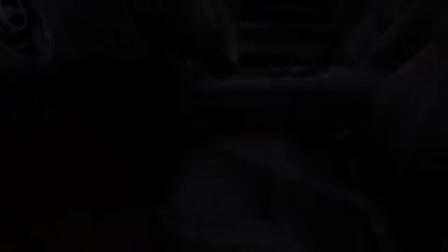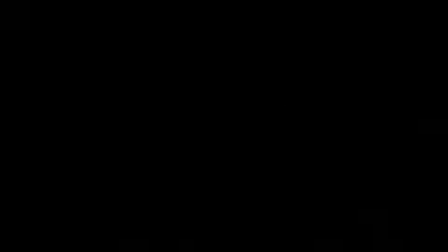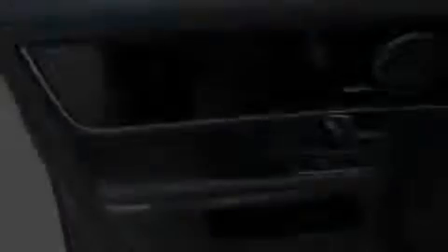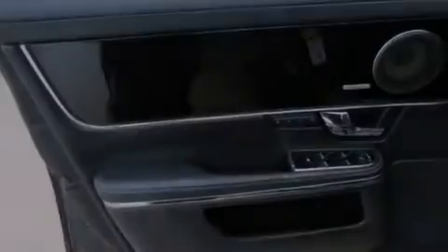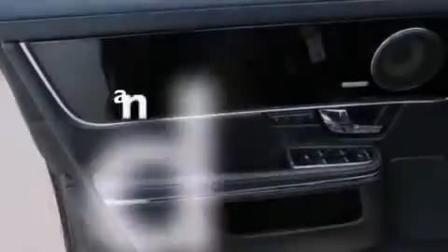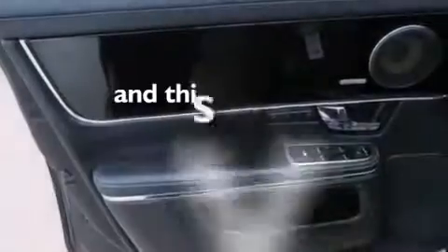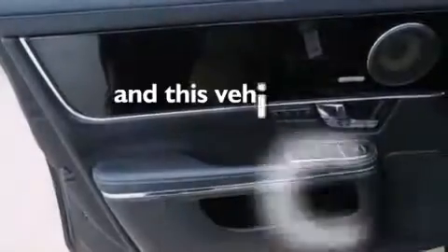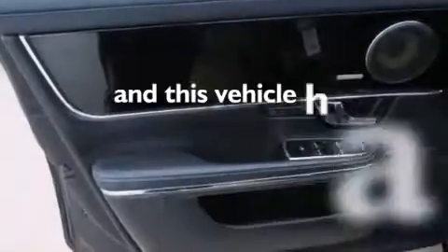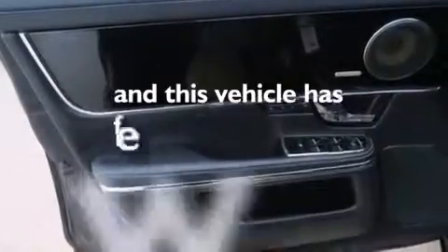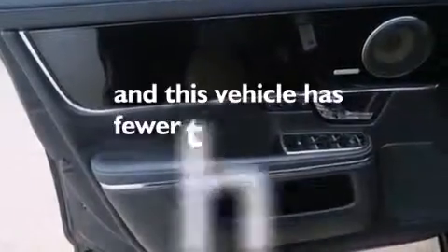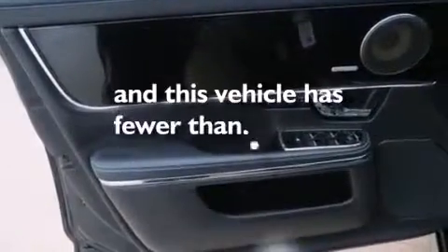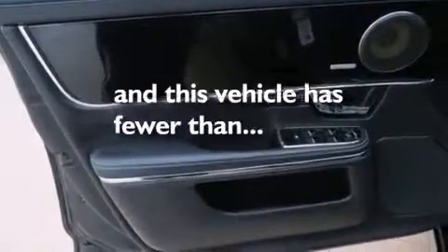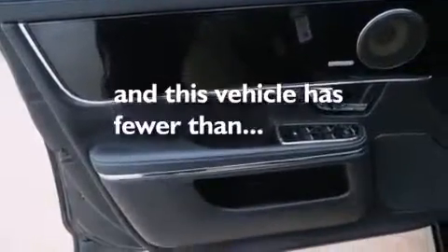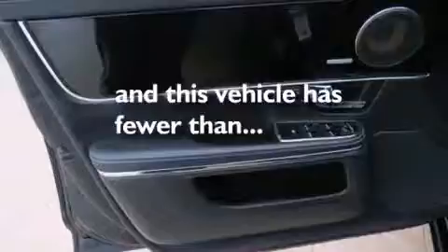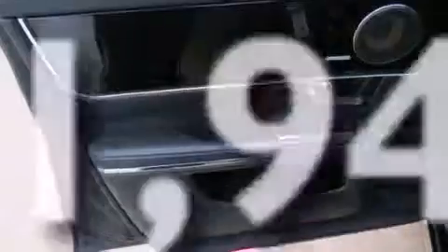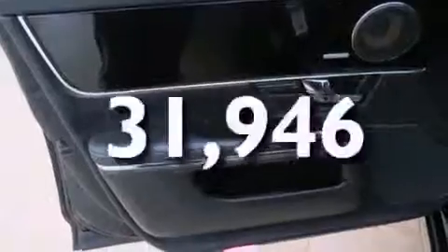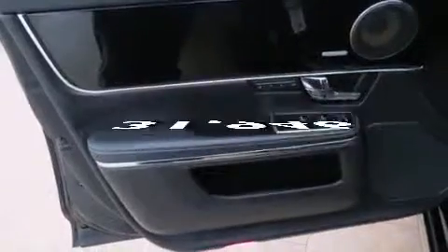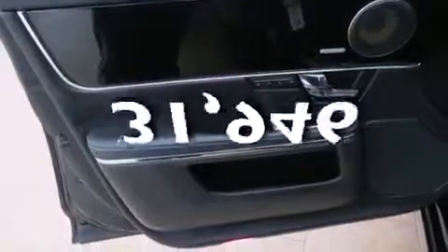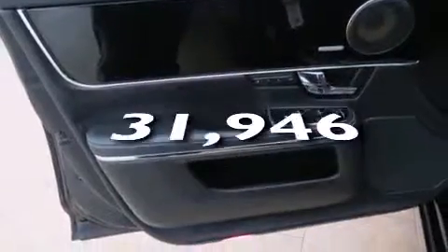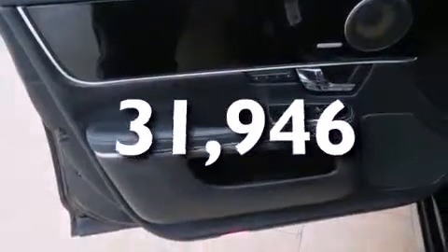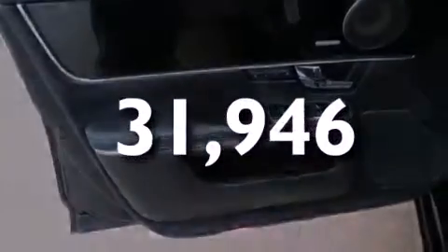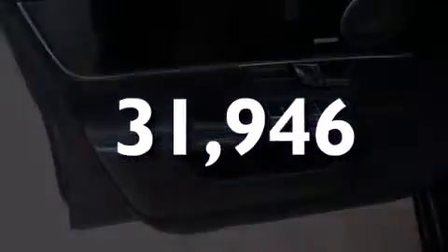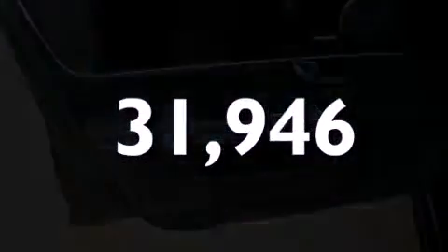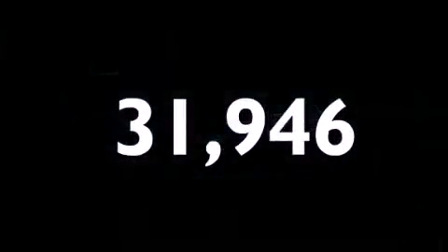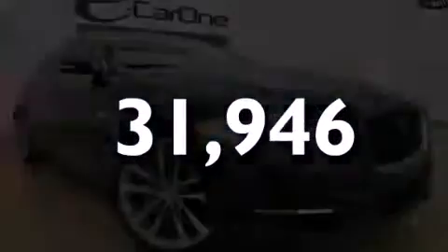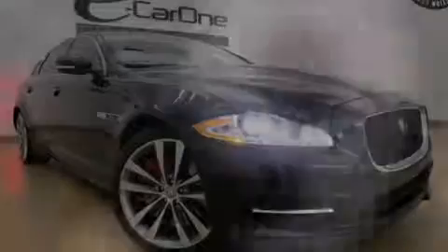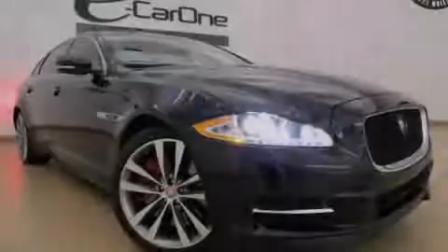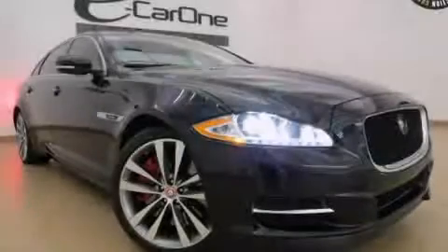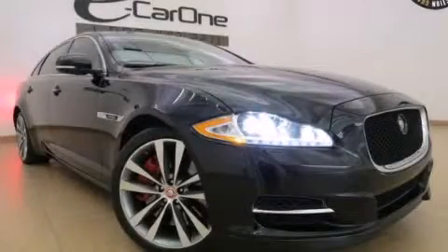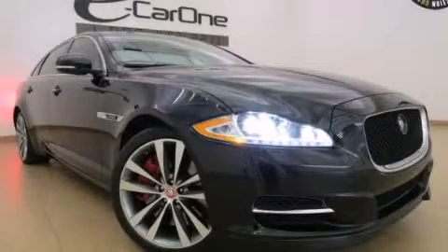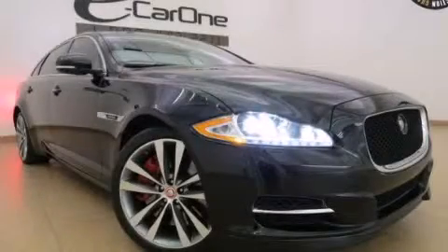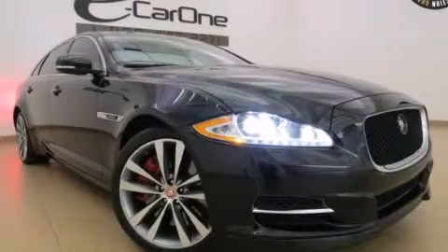This vehicle has fewer than 32,000 miles on the odometer. Stop by today and test drive this vehicle for yourself.